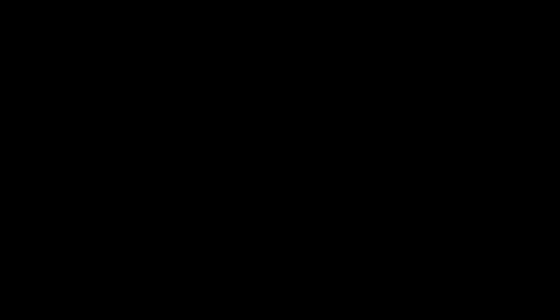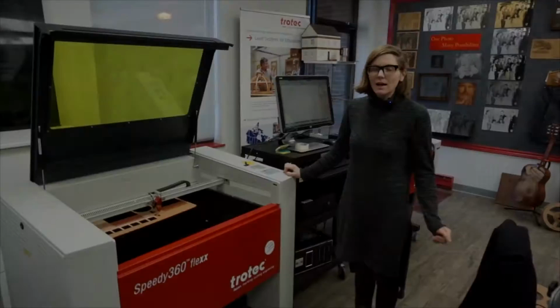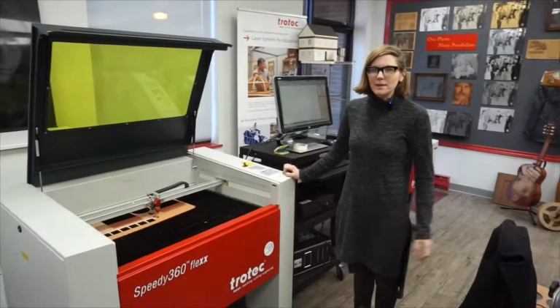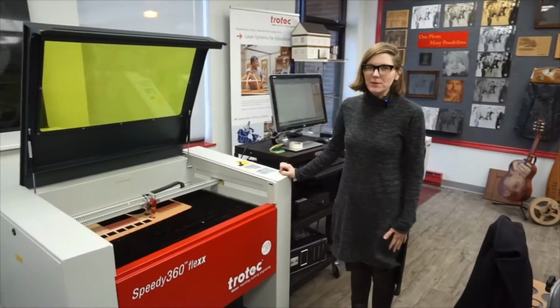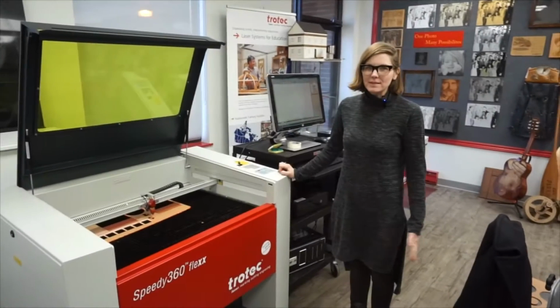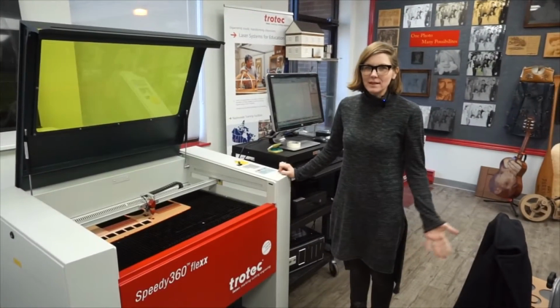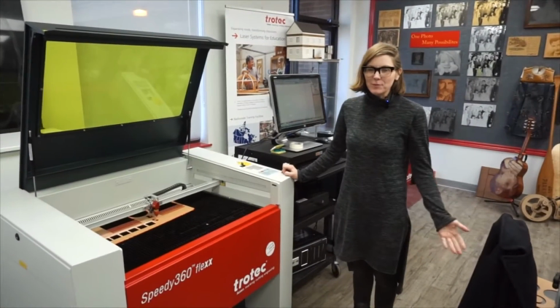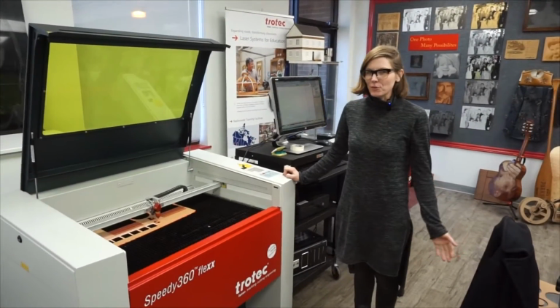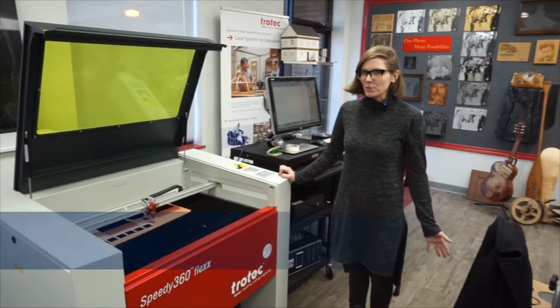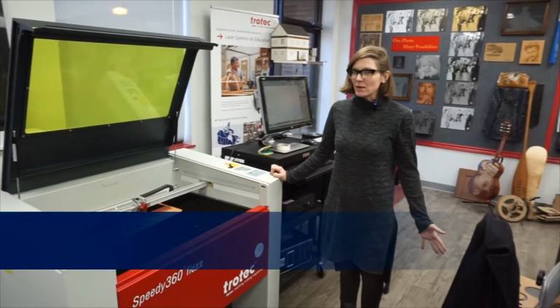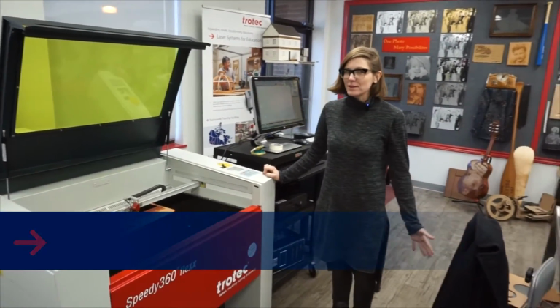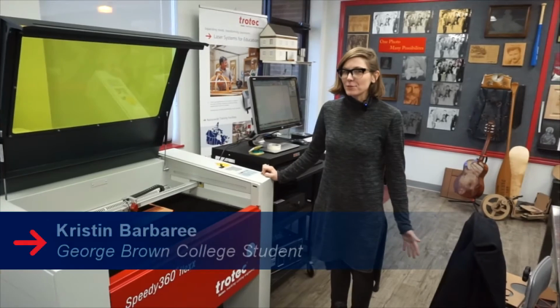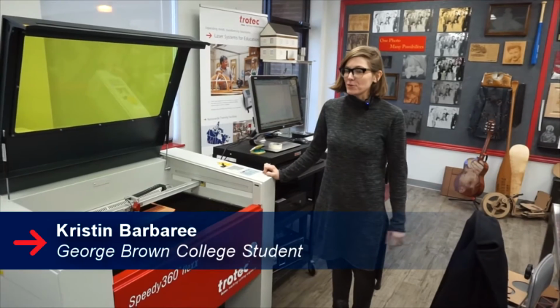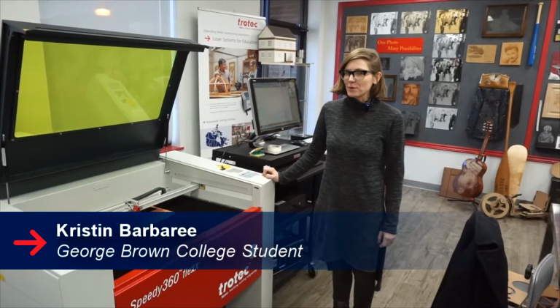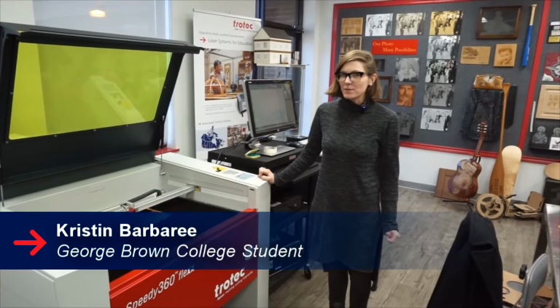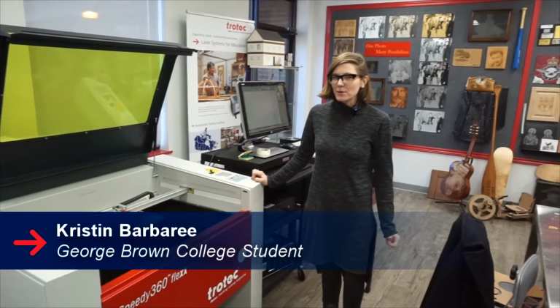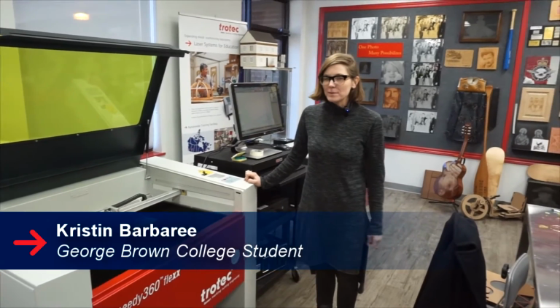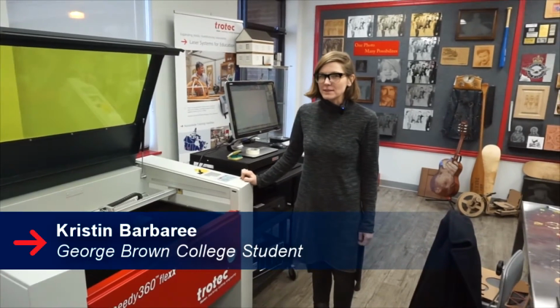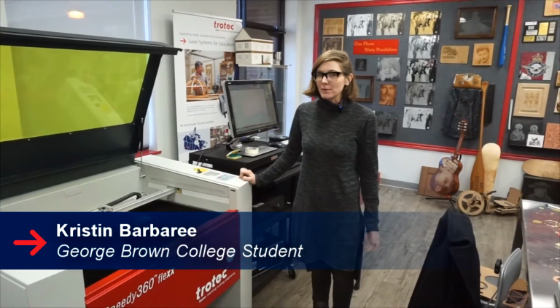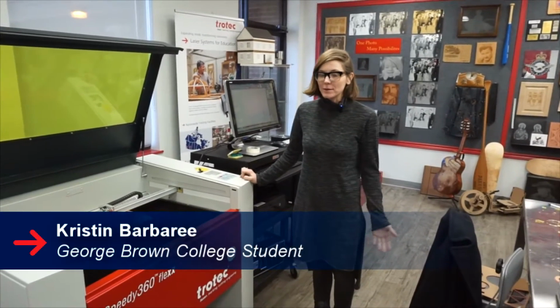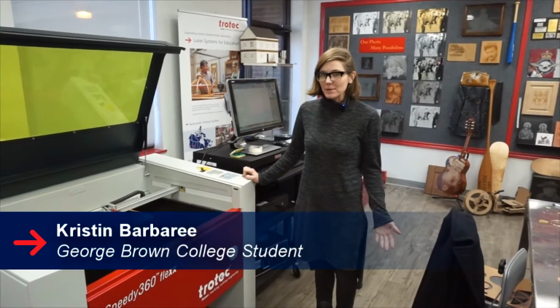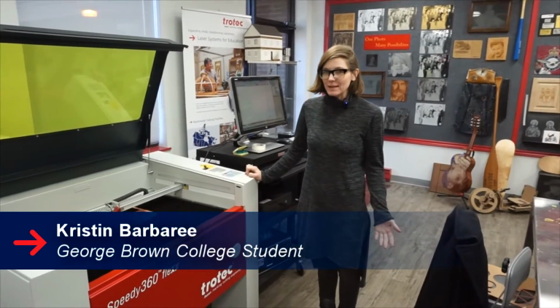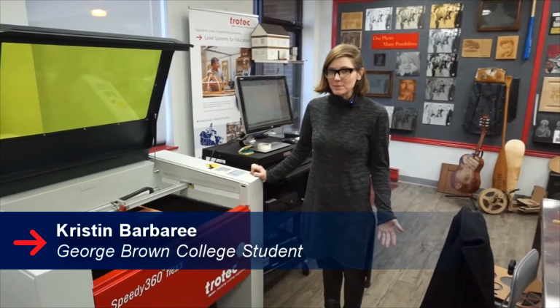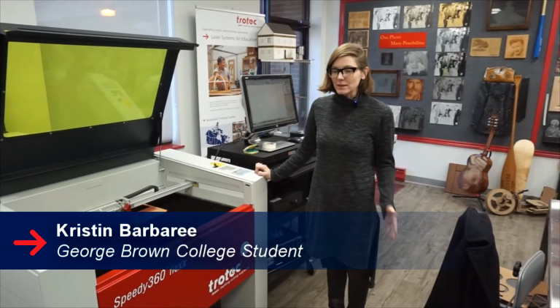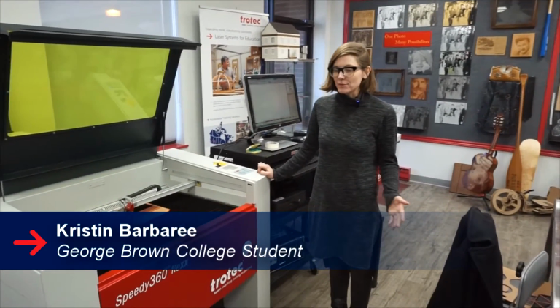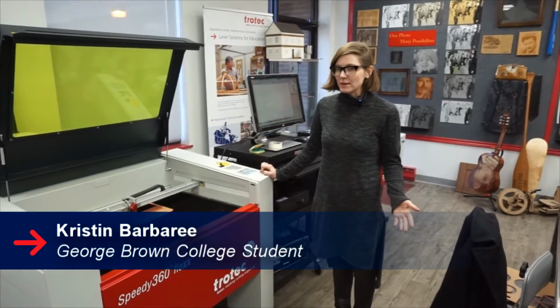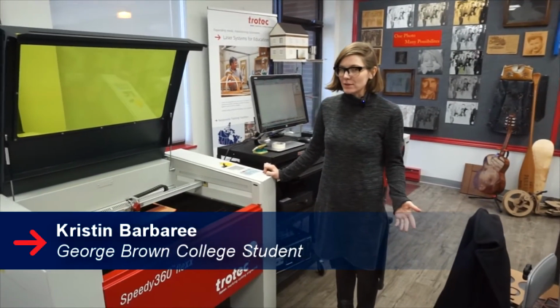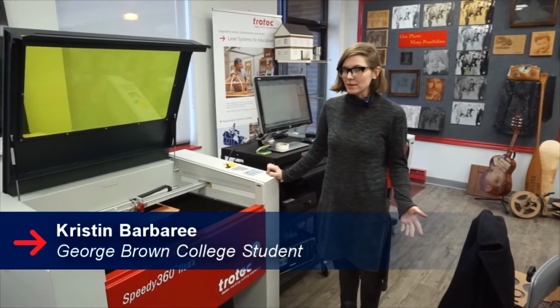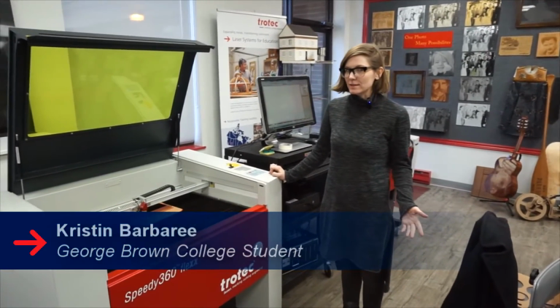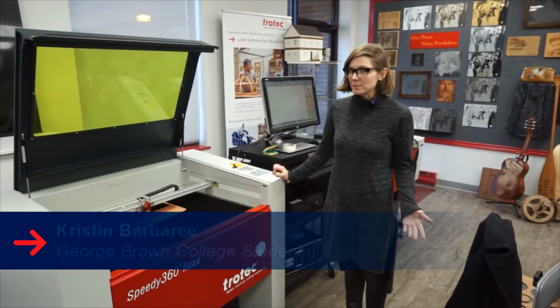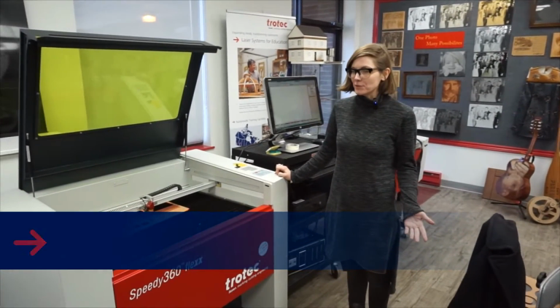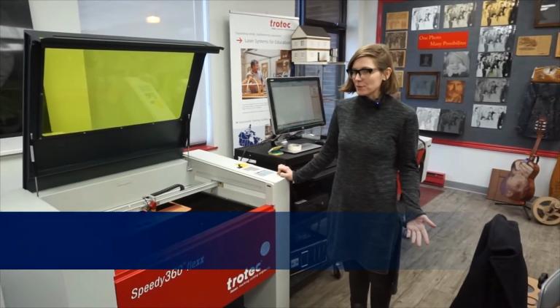Hi, I'm Kristen. I'm from George Brown College from the Jewelry Arts Program and today we're going to be making some really fun acrylic simple jewelry.